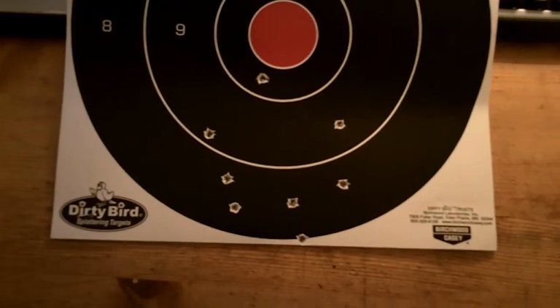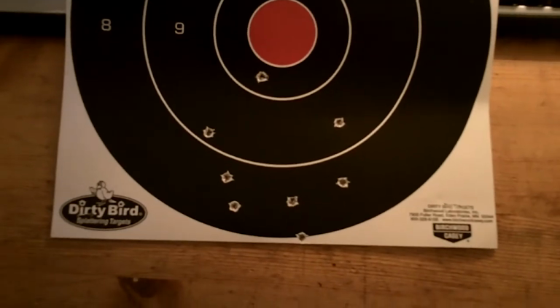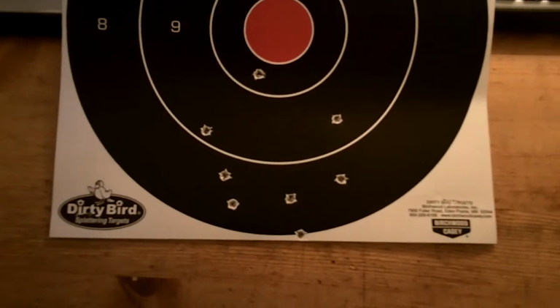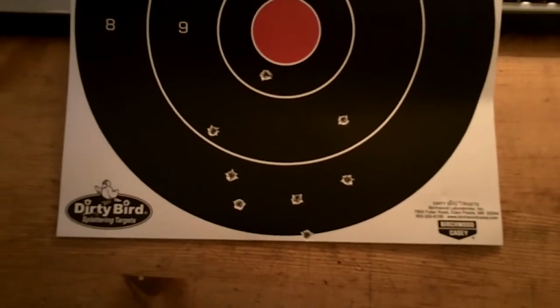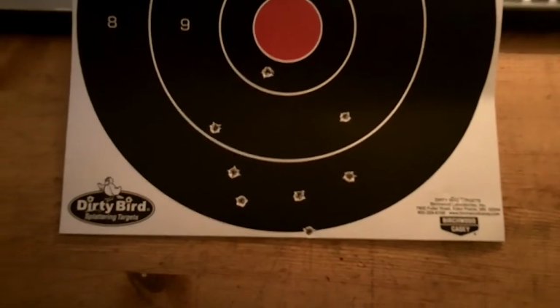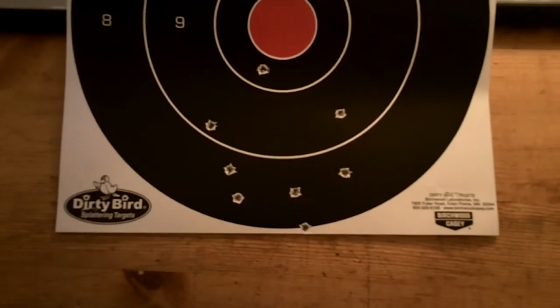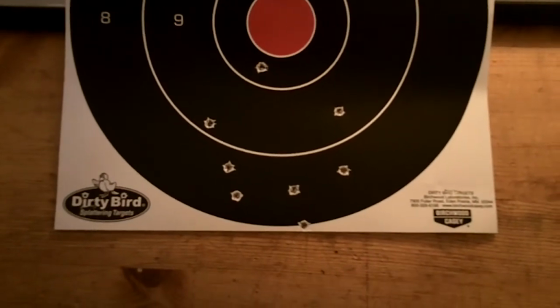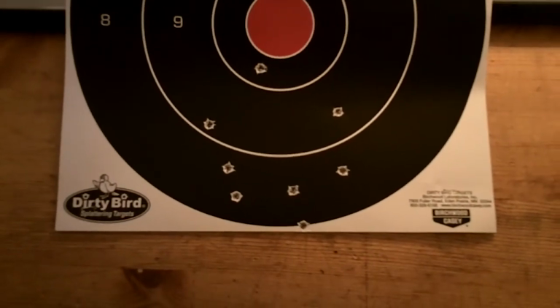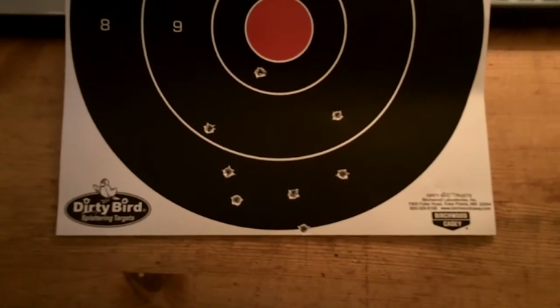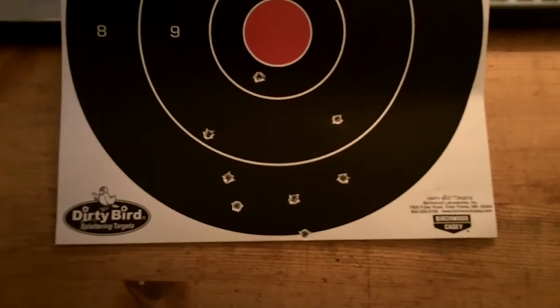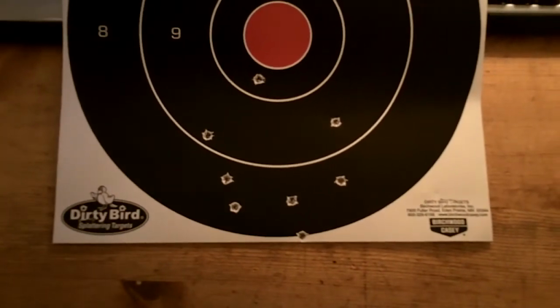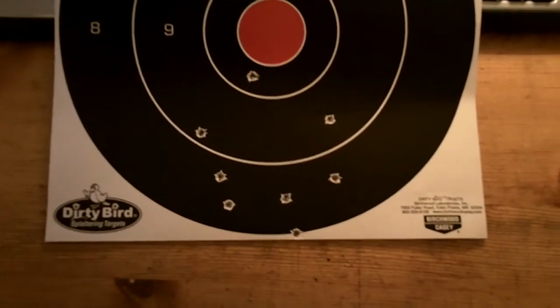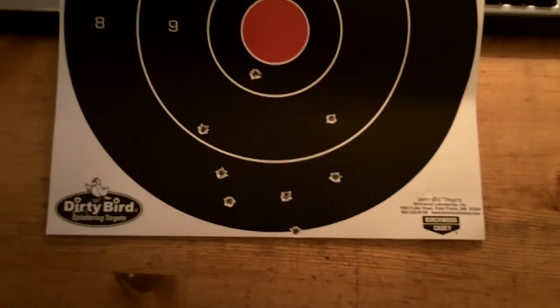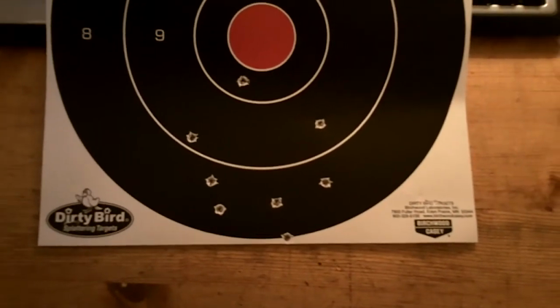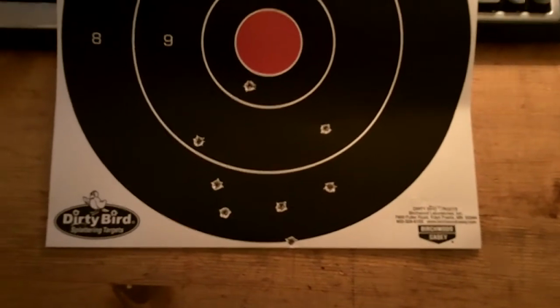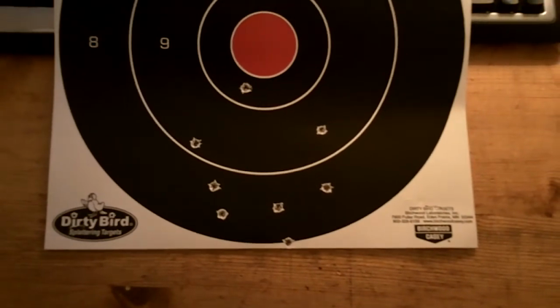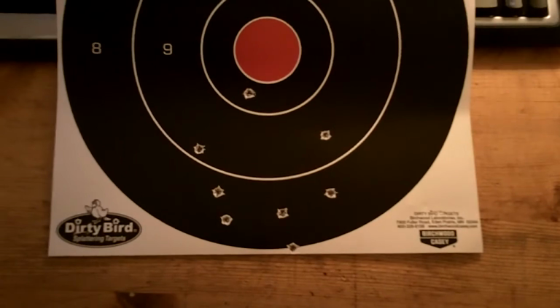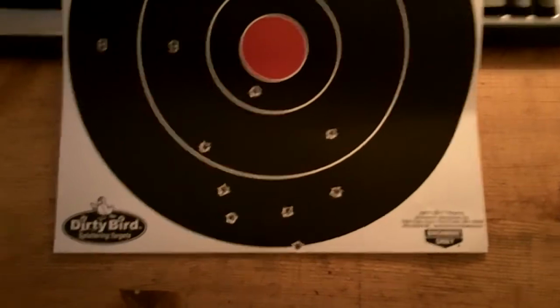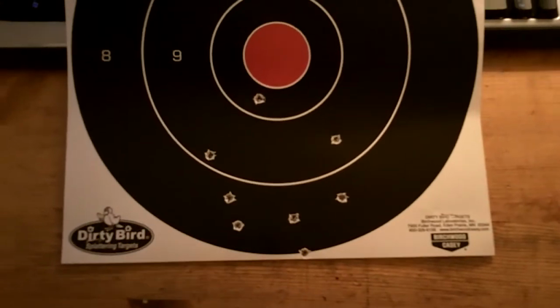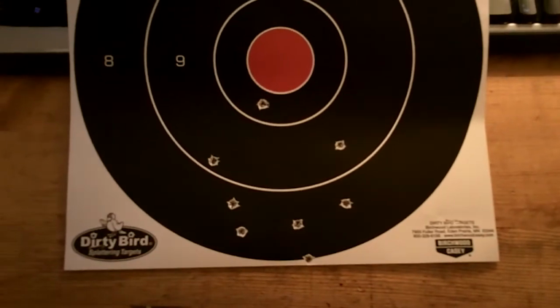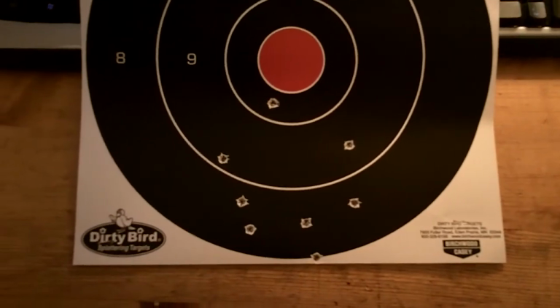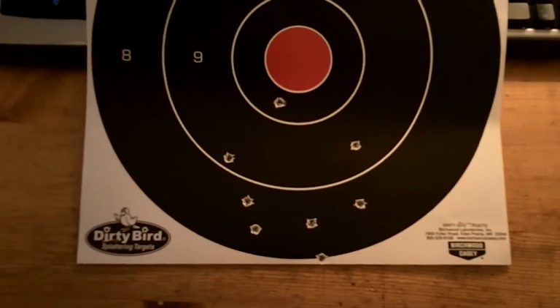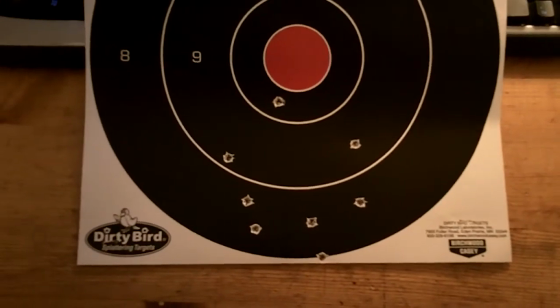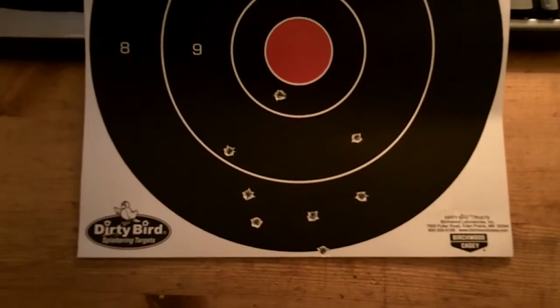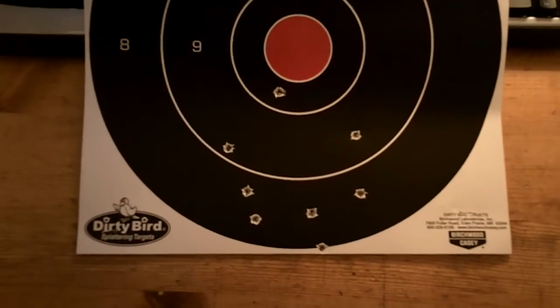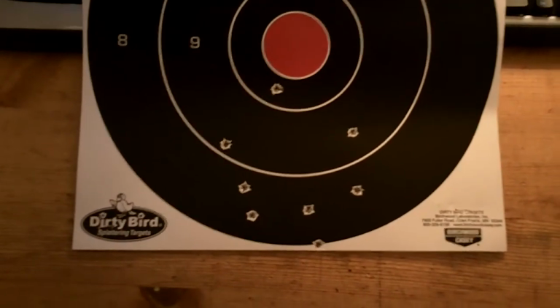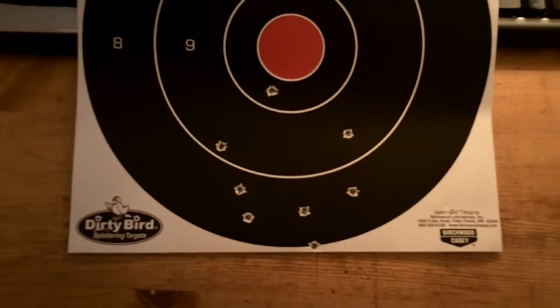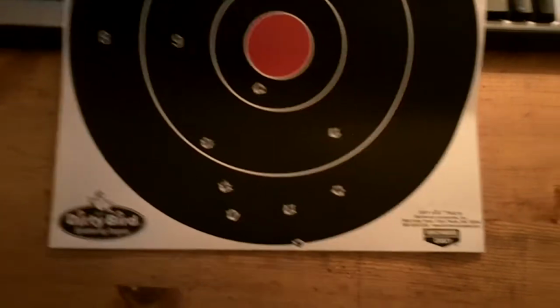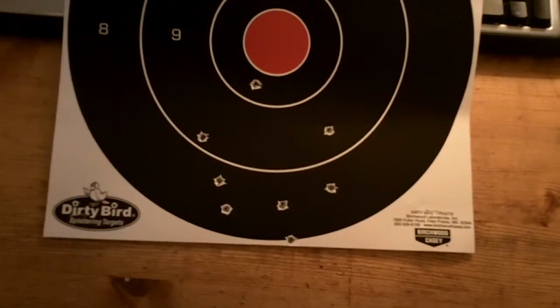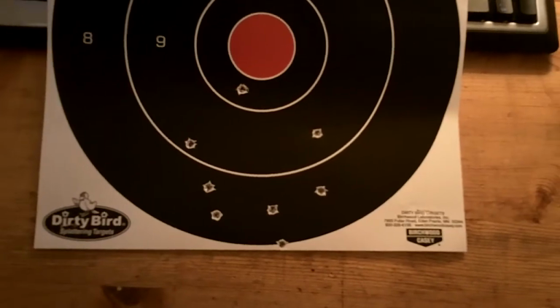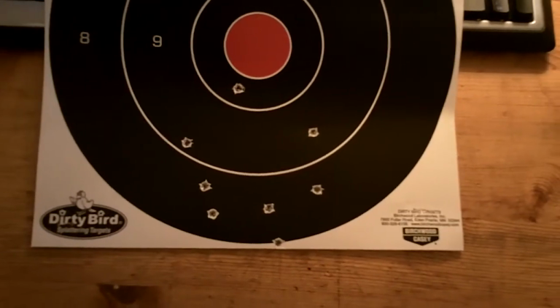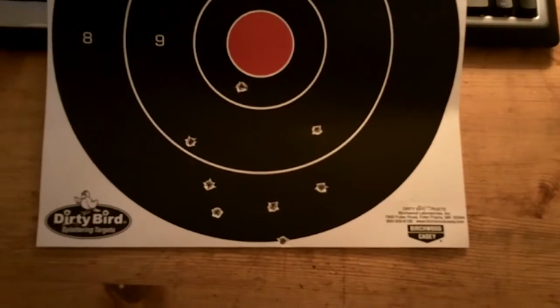I just got back from the range again. I was testing my Swiss Arms with my Hornady VMAX loads that I've been working on.